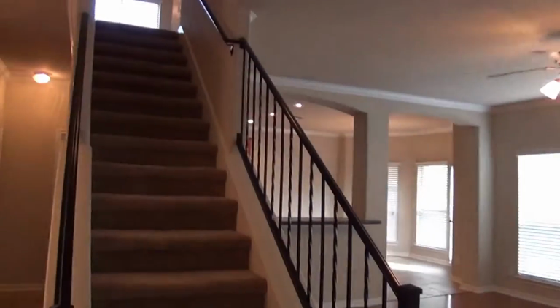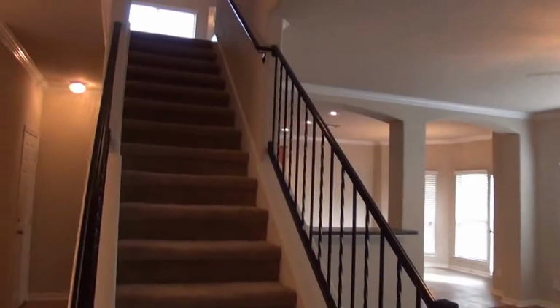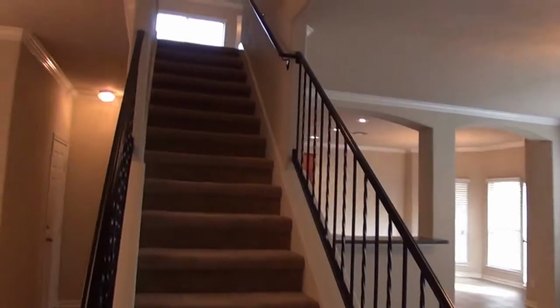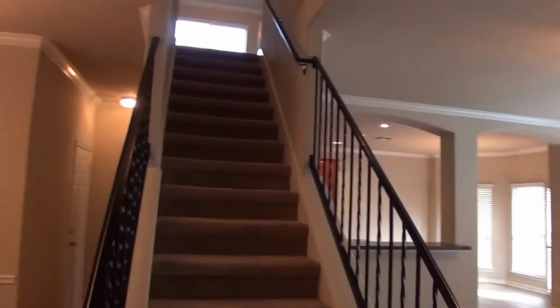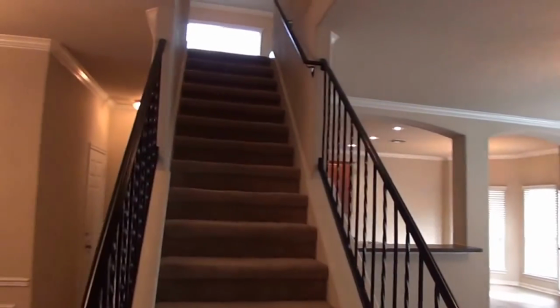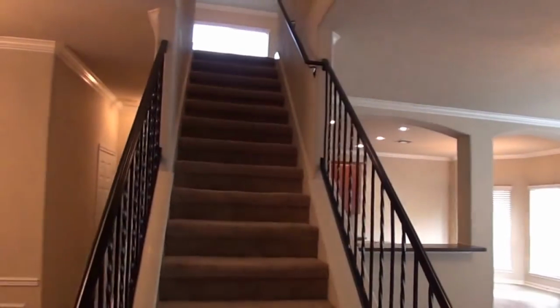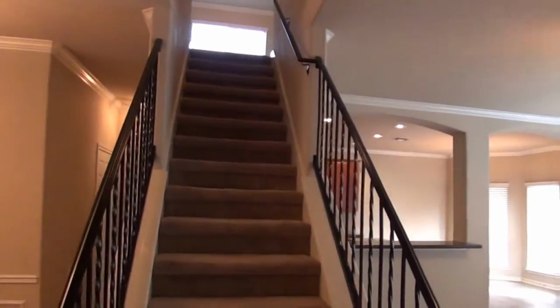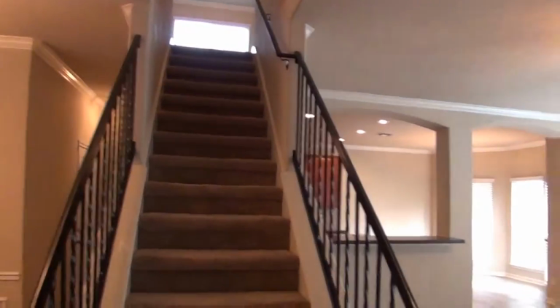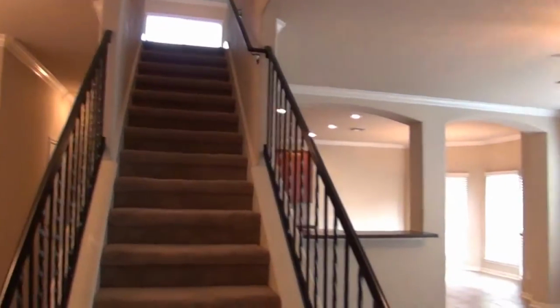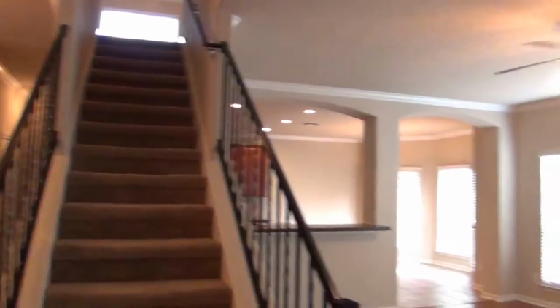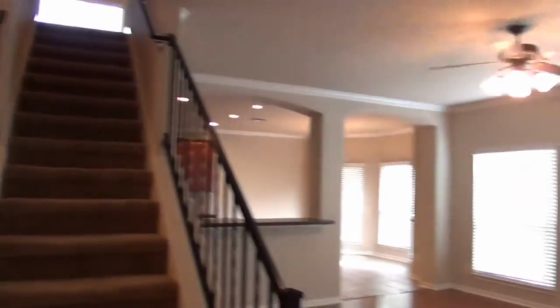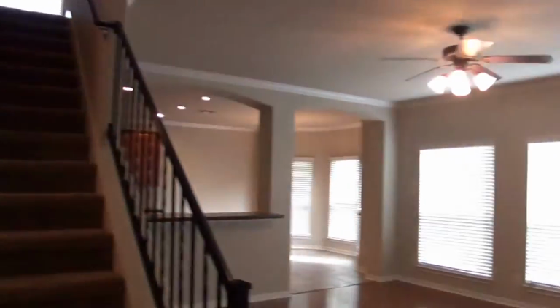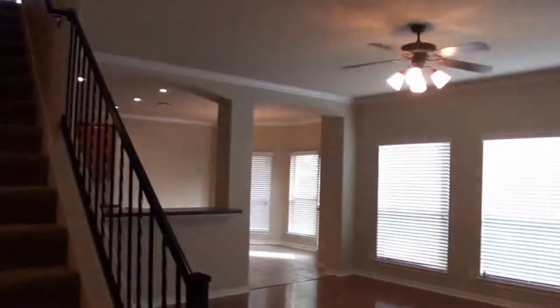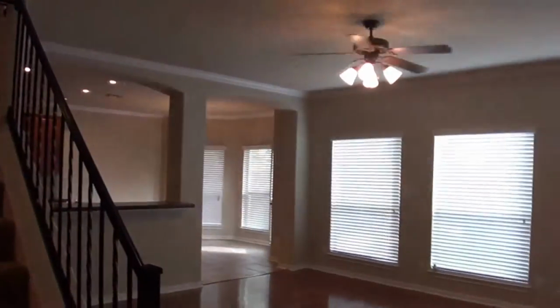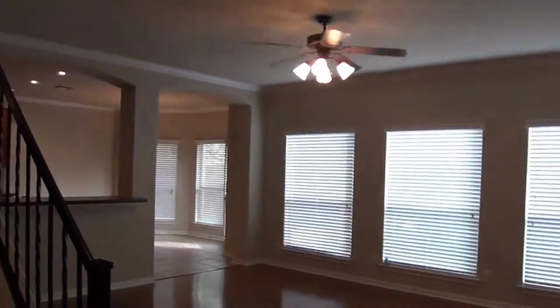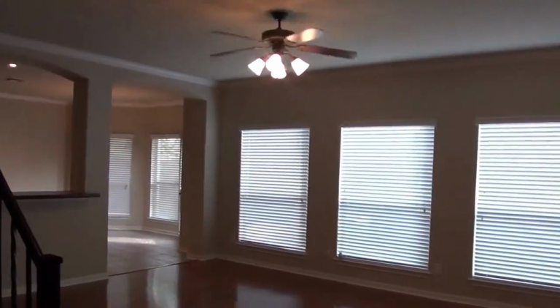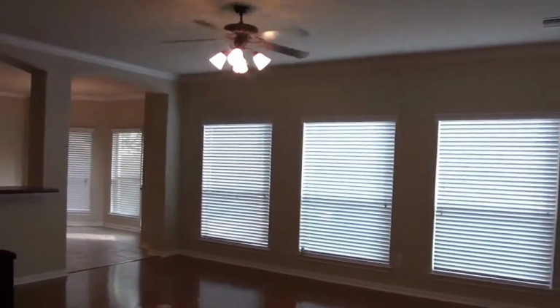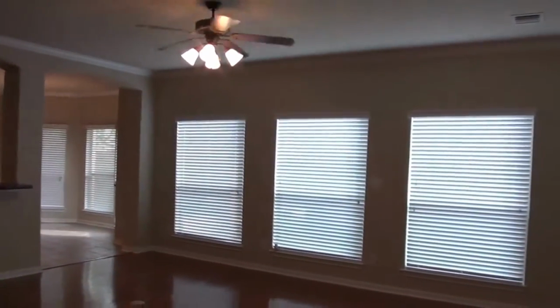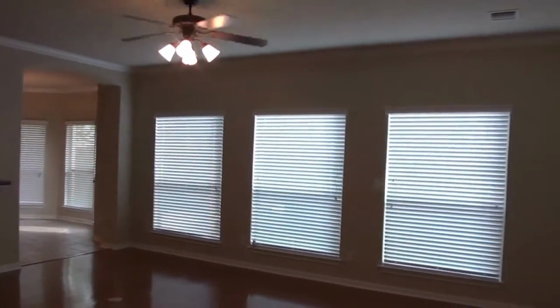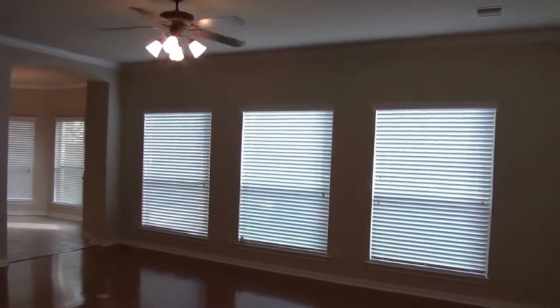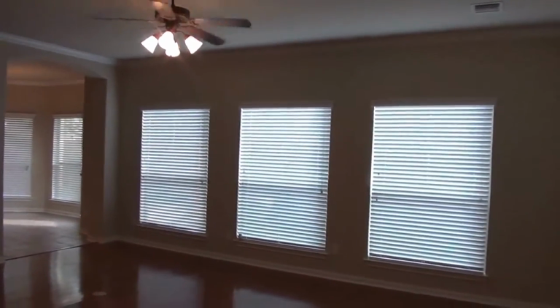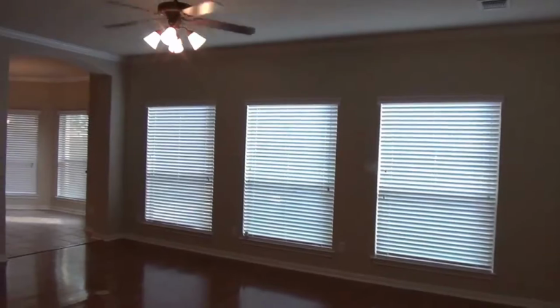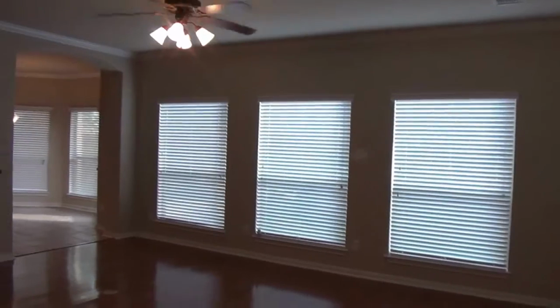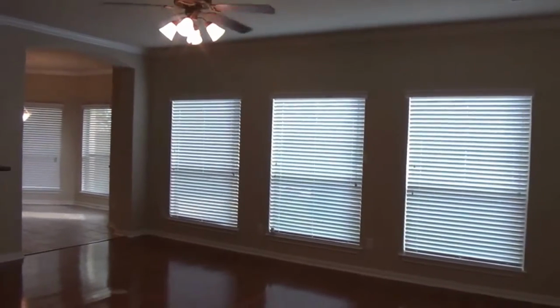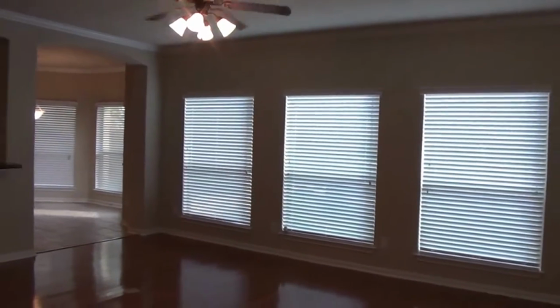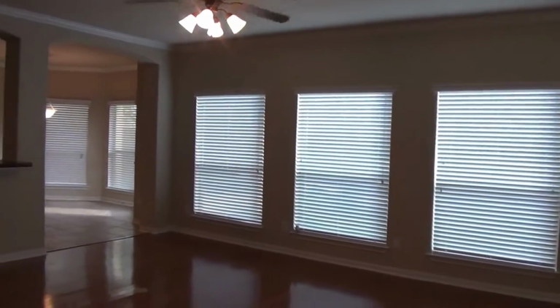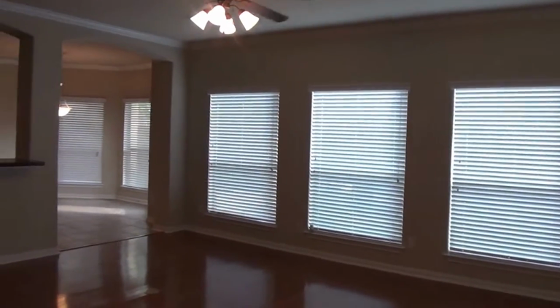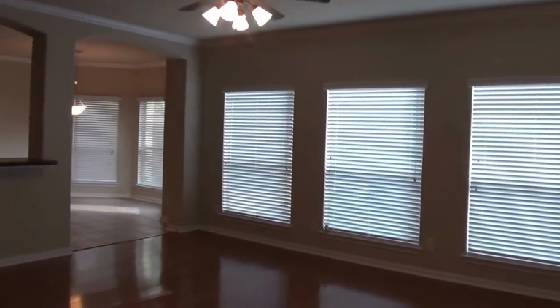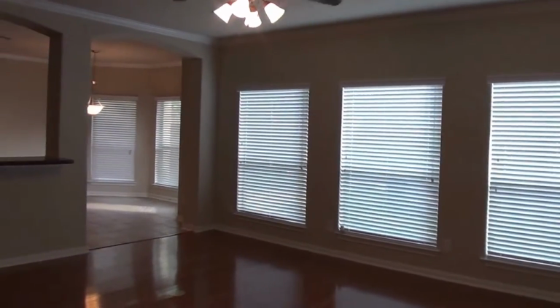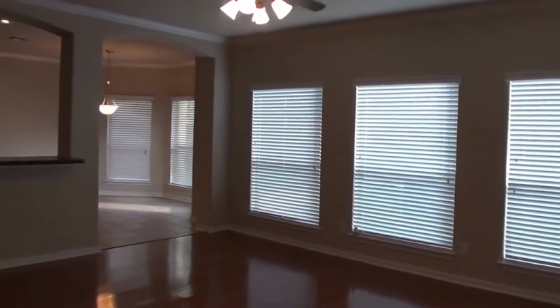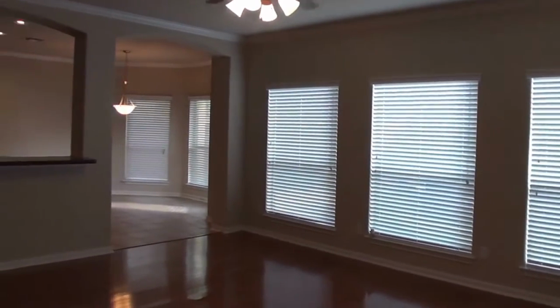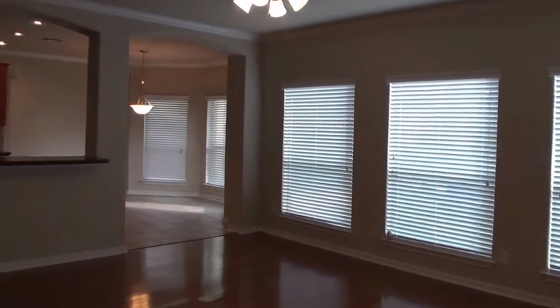Up there is a little loft and the bedrooms — all the bedrooms are upstairs. Living area here with a ceiling fan.